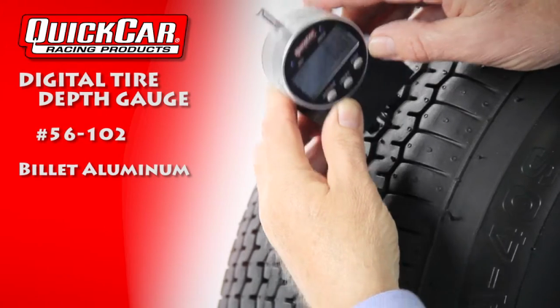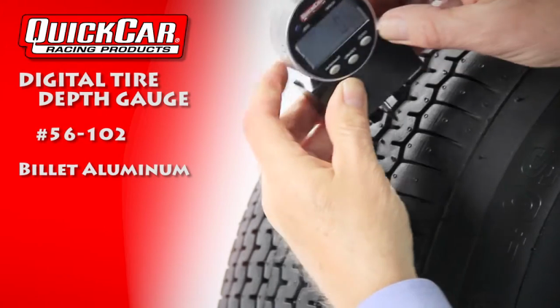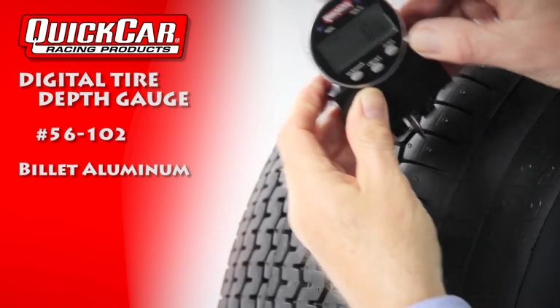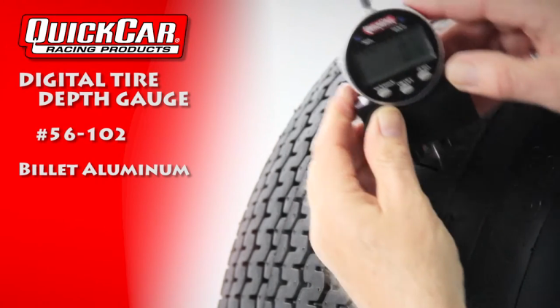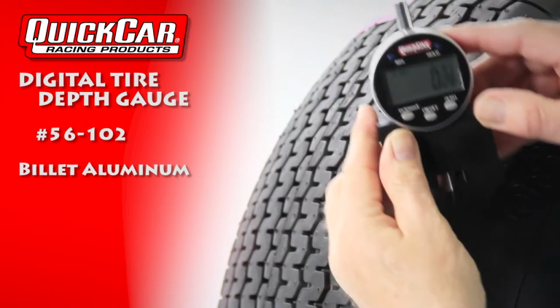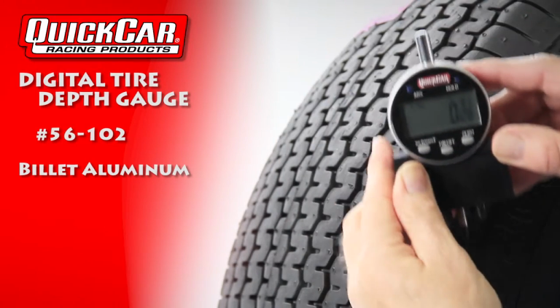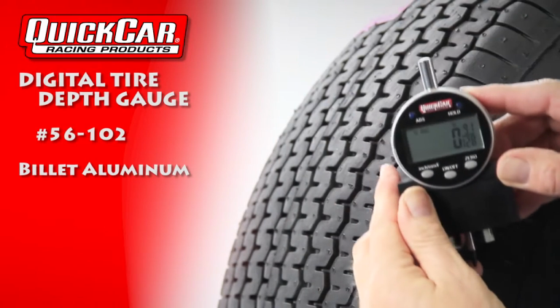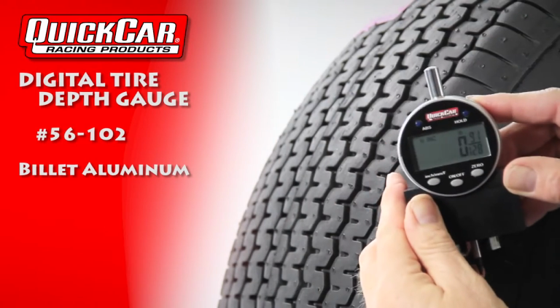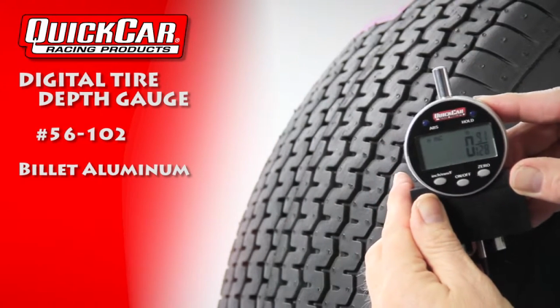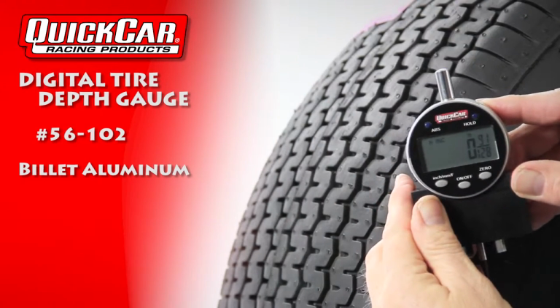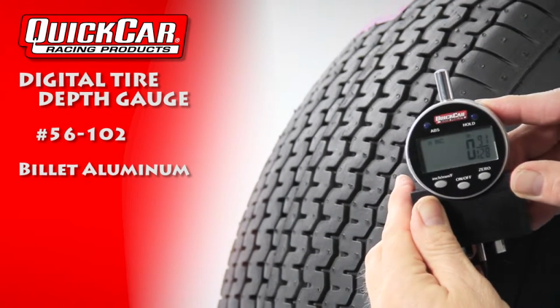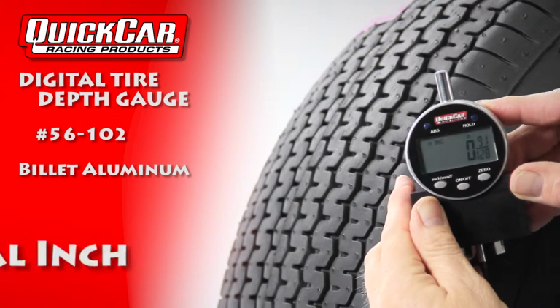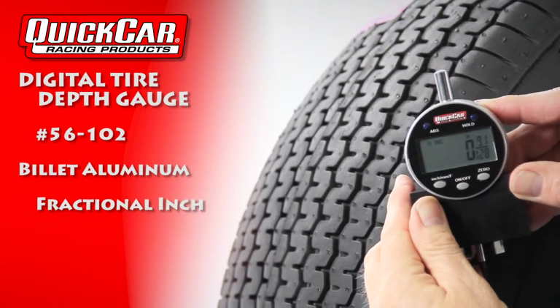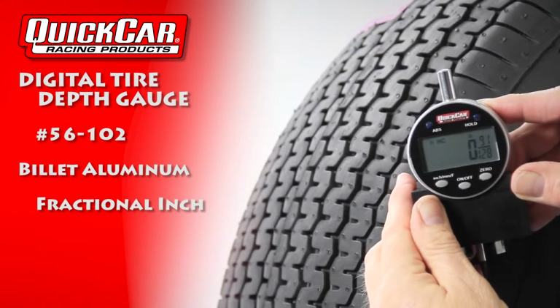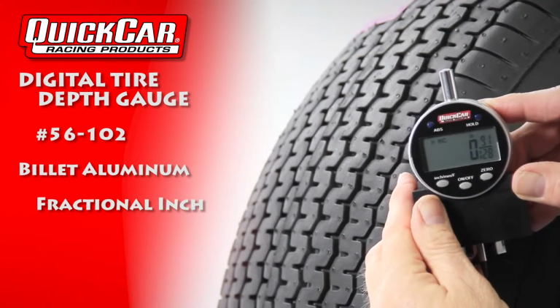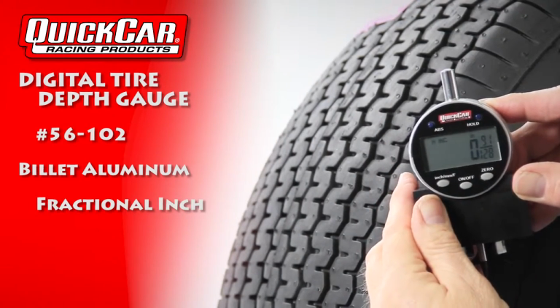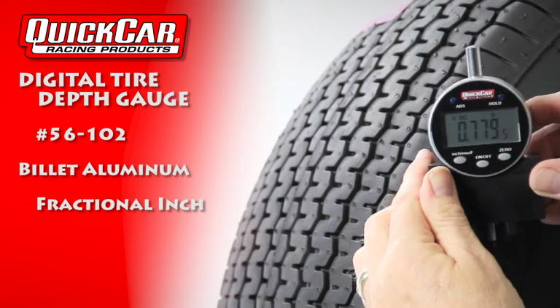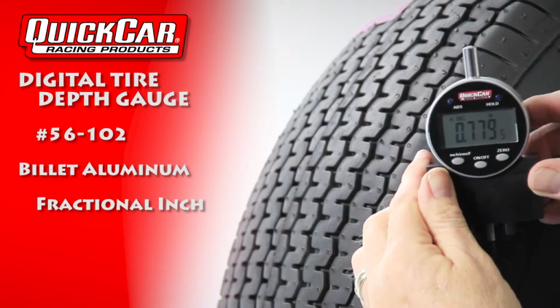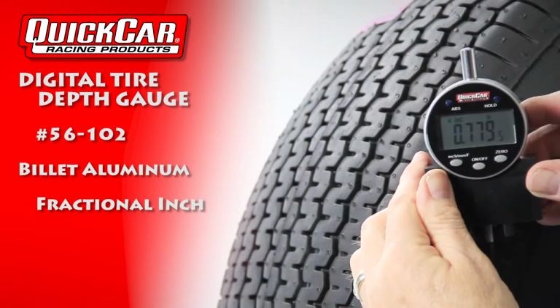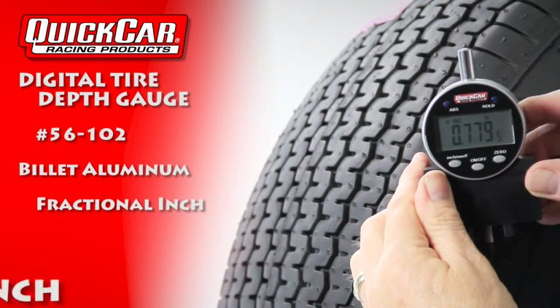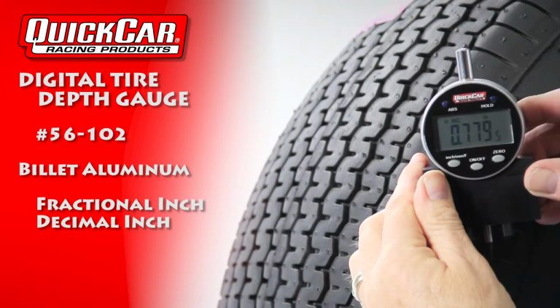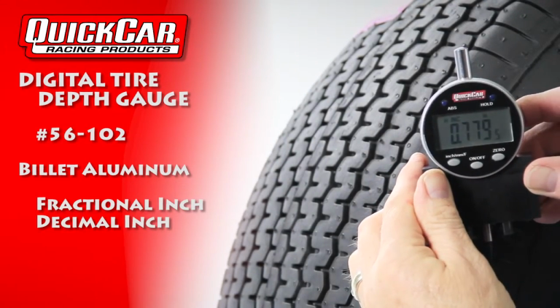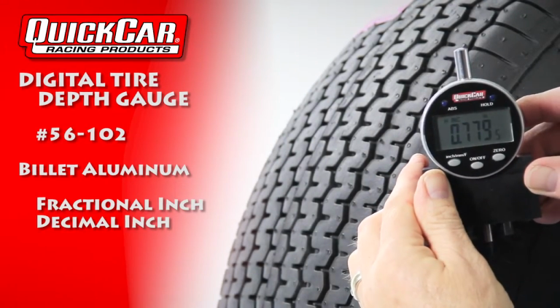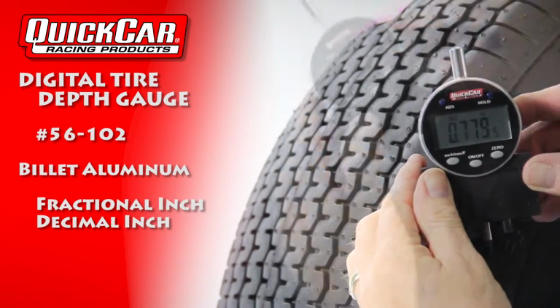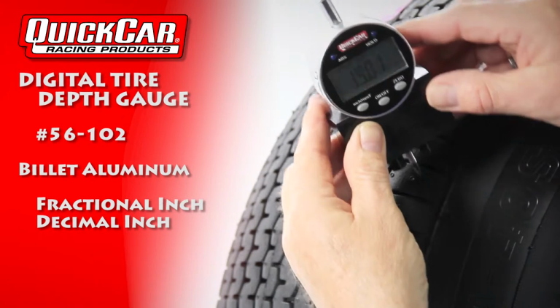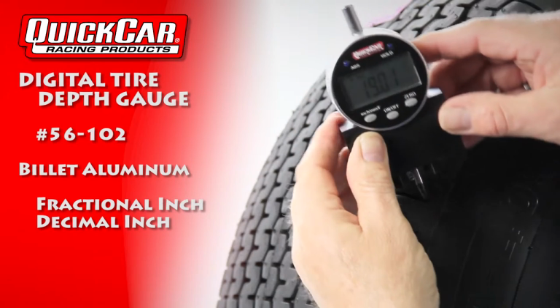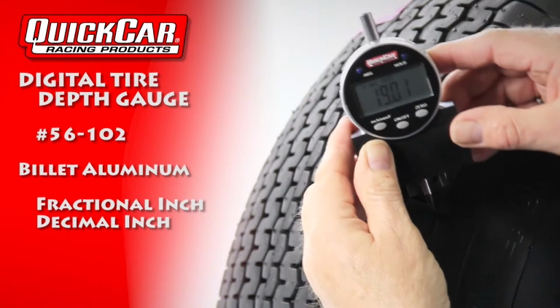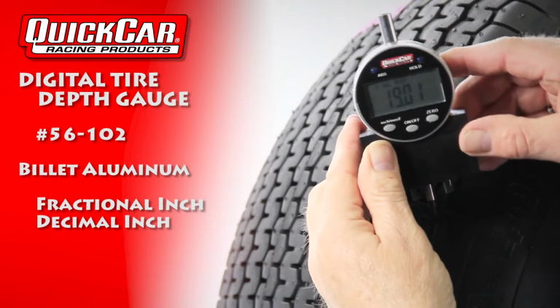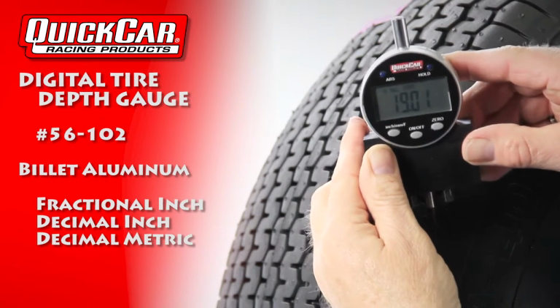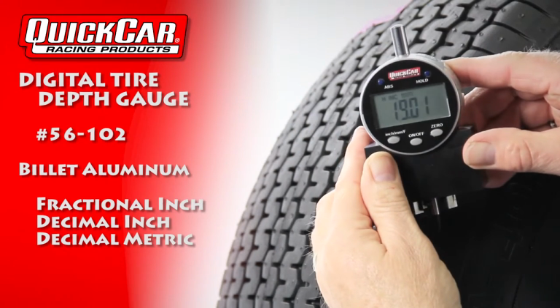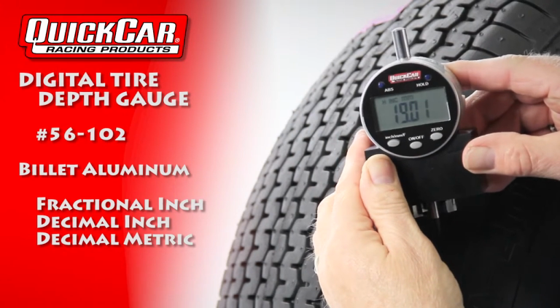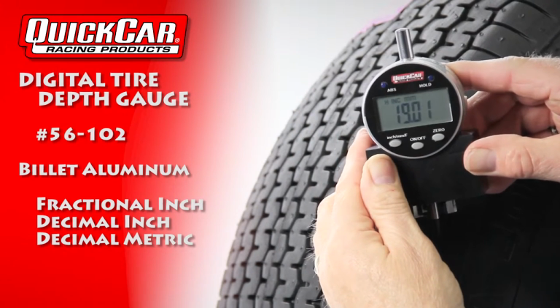The digital display offers a fractional inch measurement, a decimal inch measurement, and a decimal metric measurement.